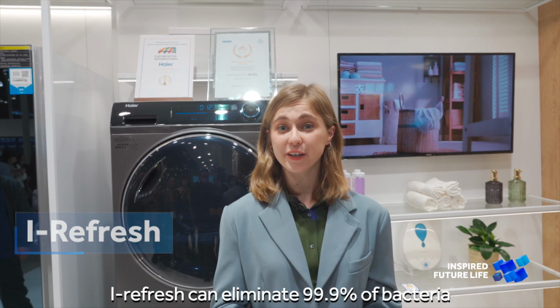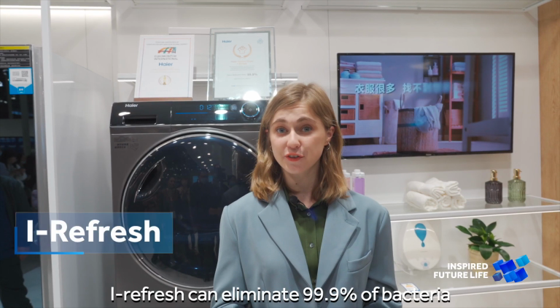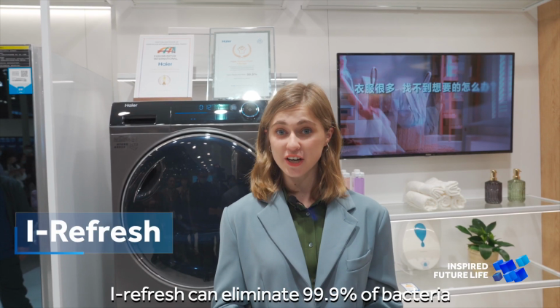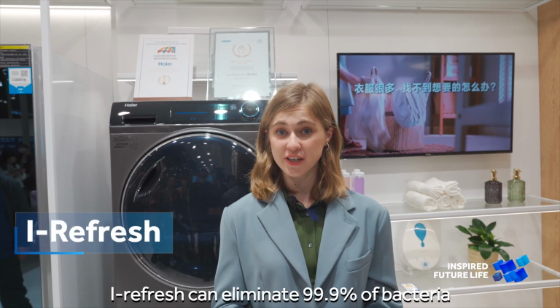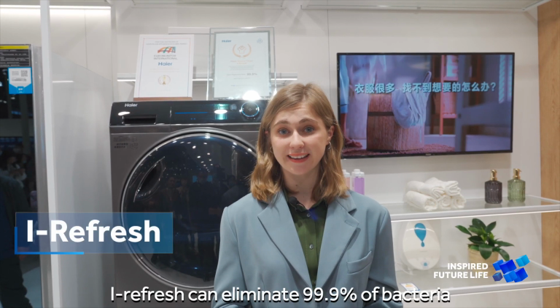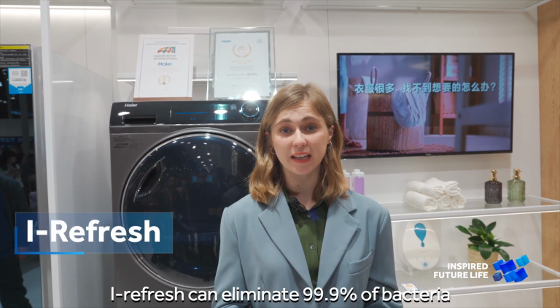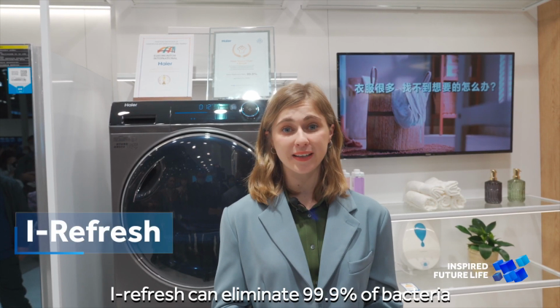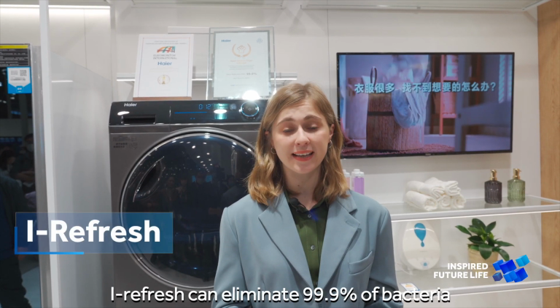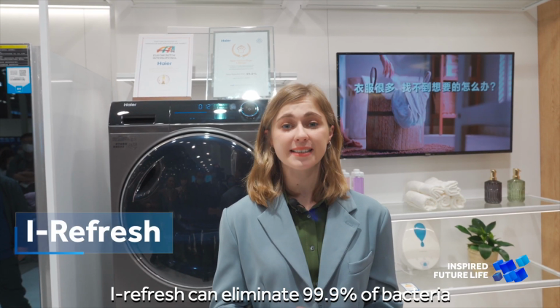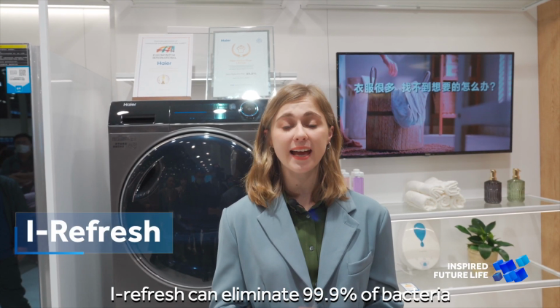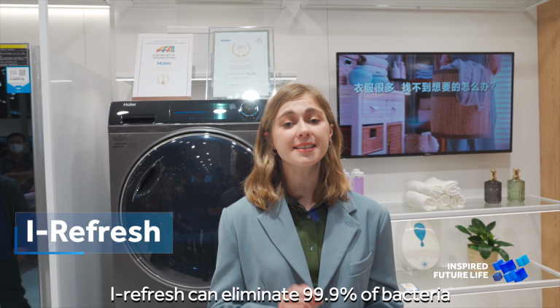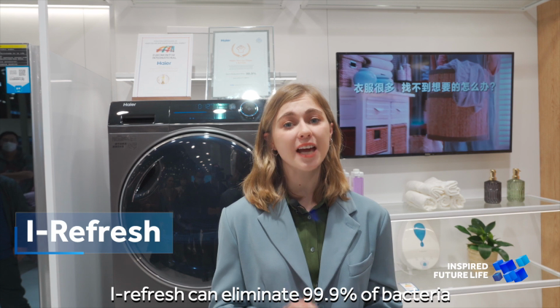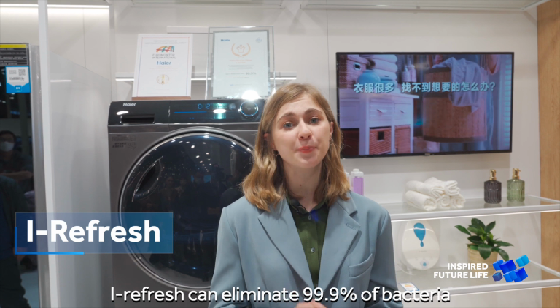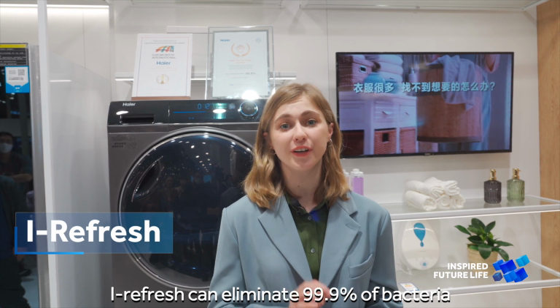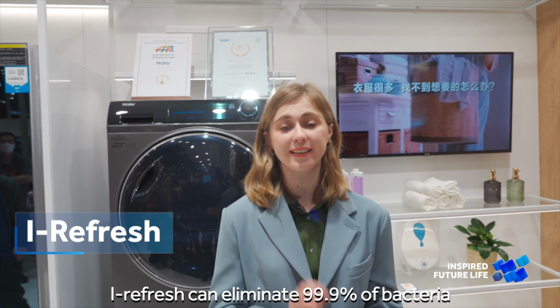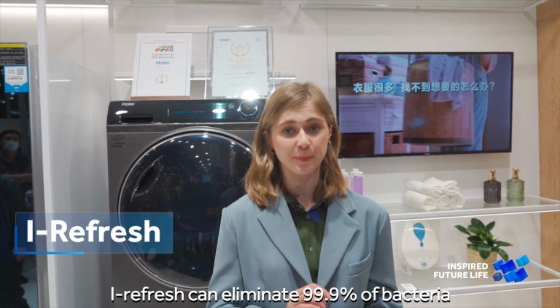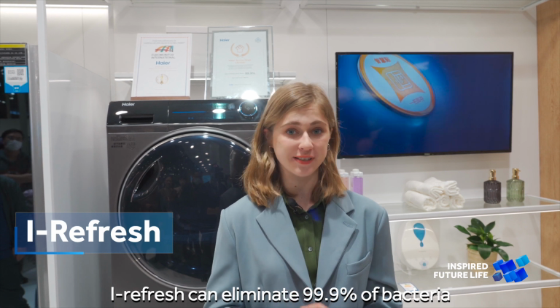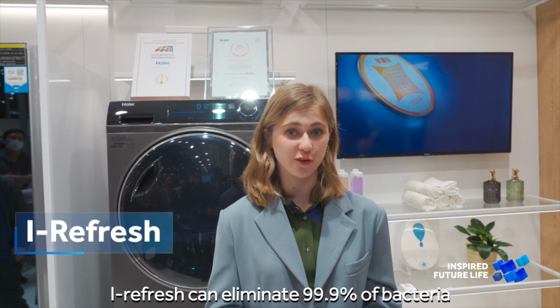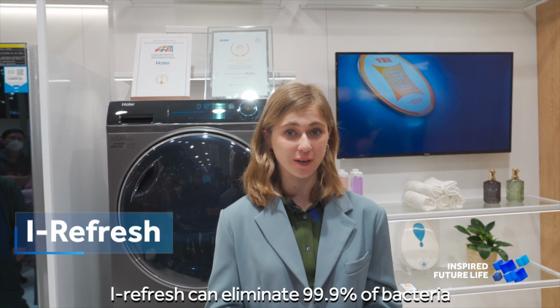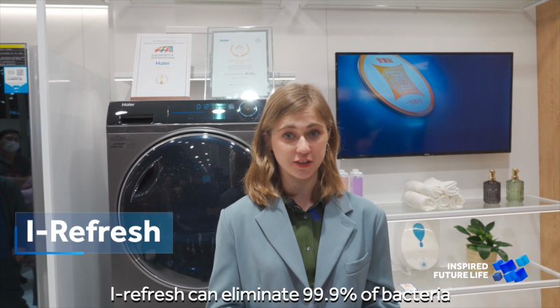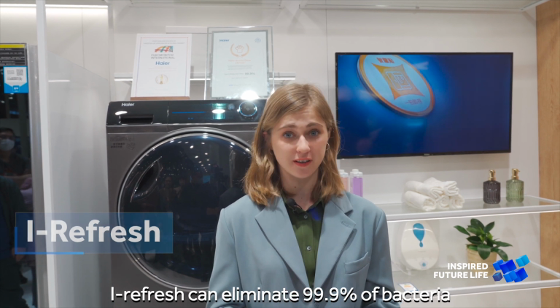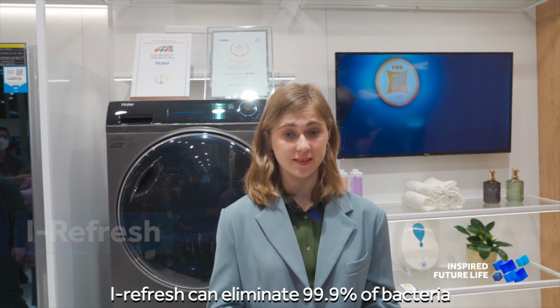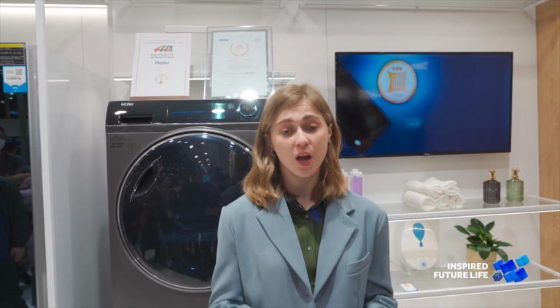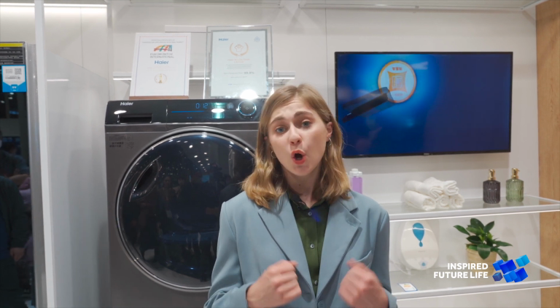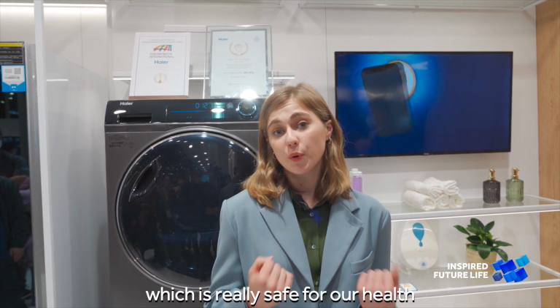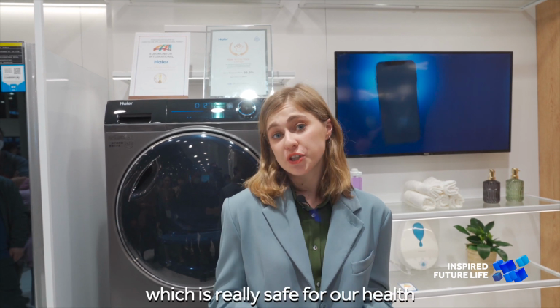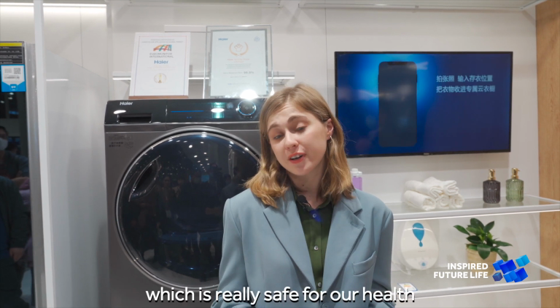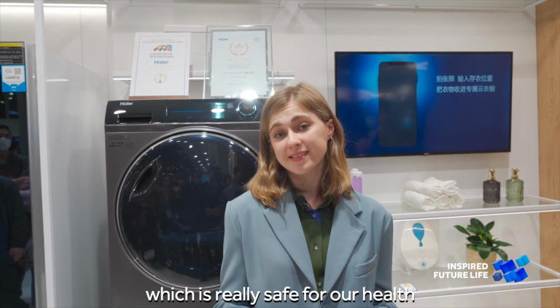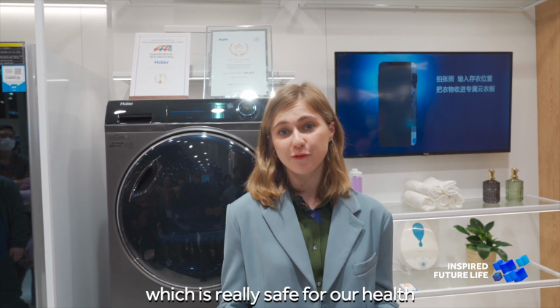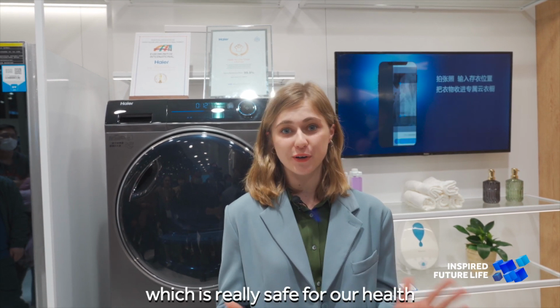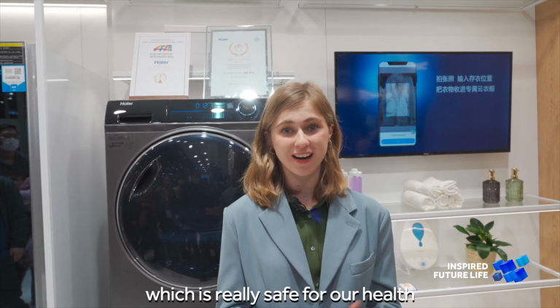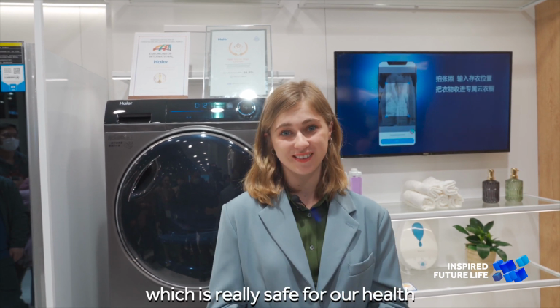A refresher can eliminate 99.9% of bacteria, which is very safe for our health.